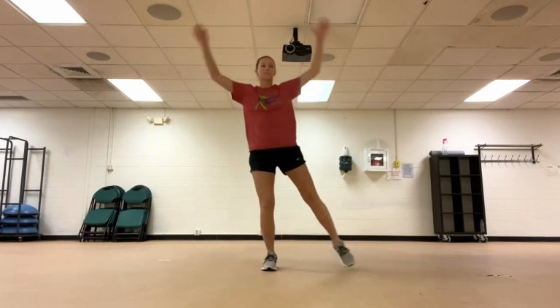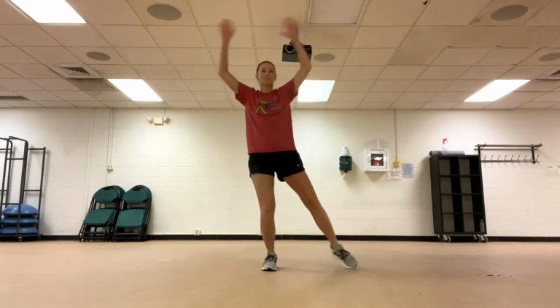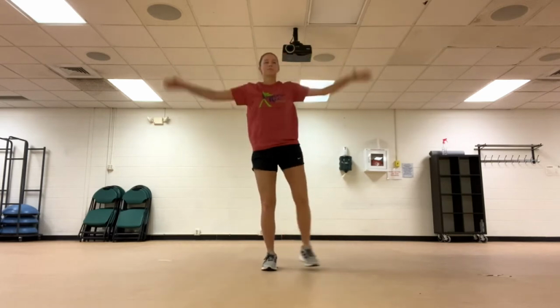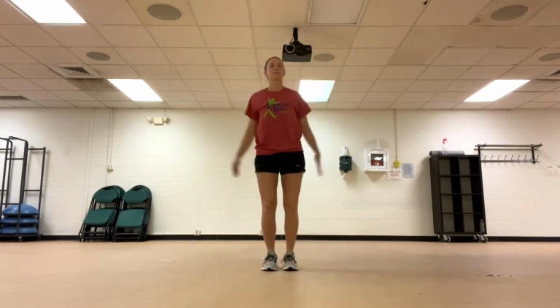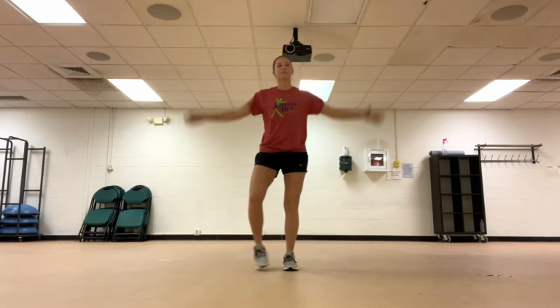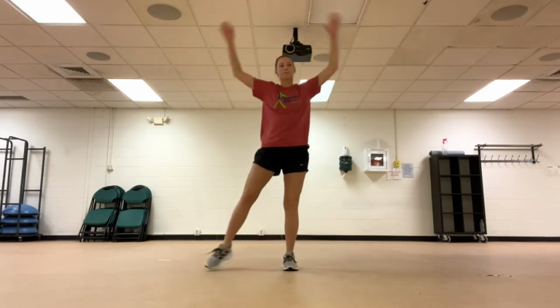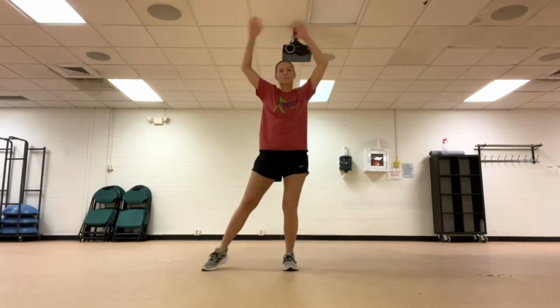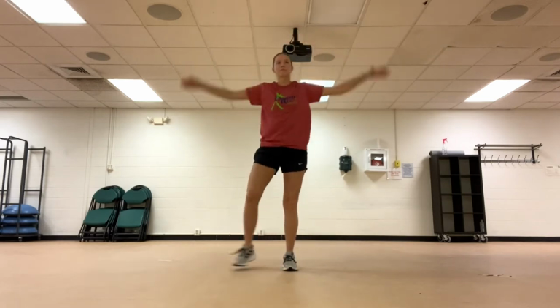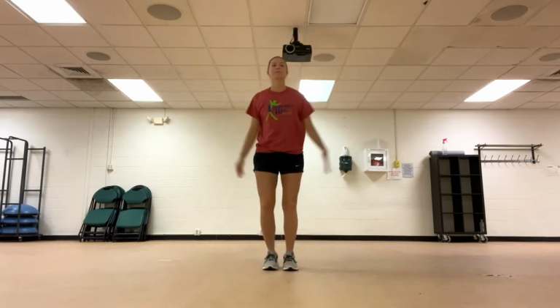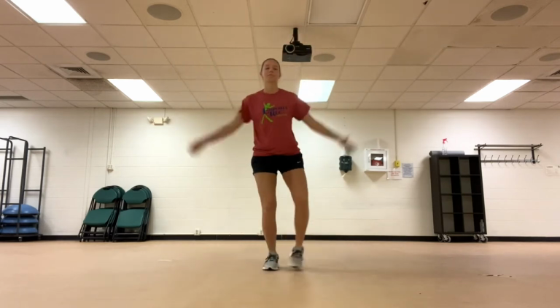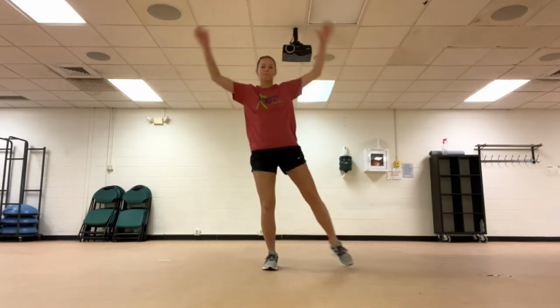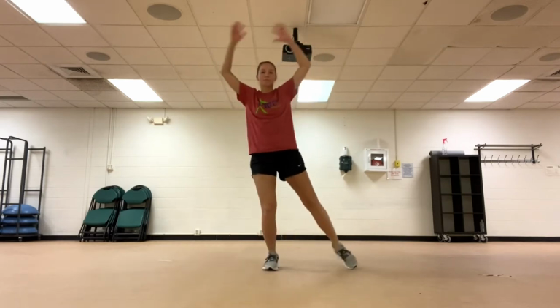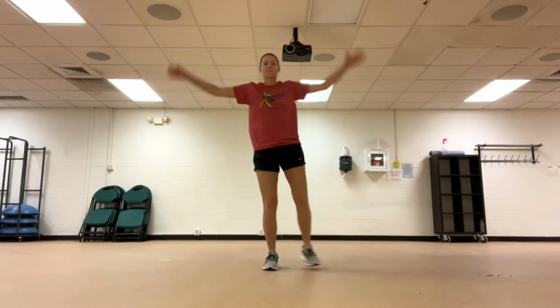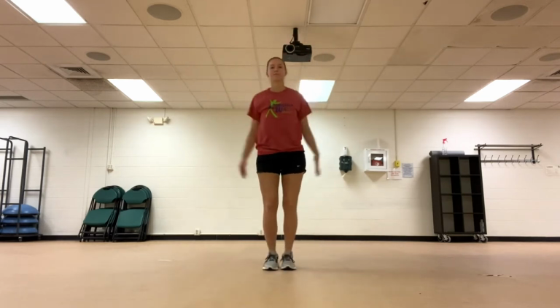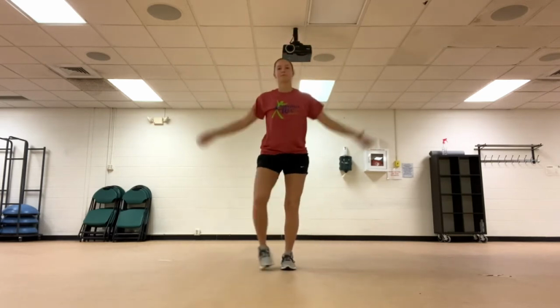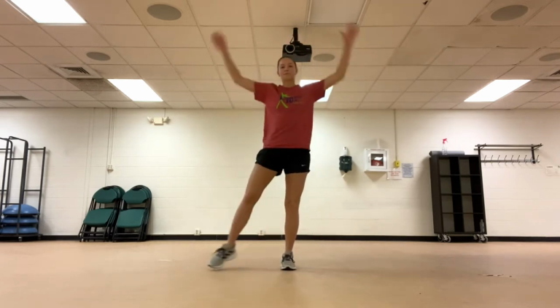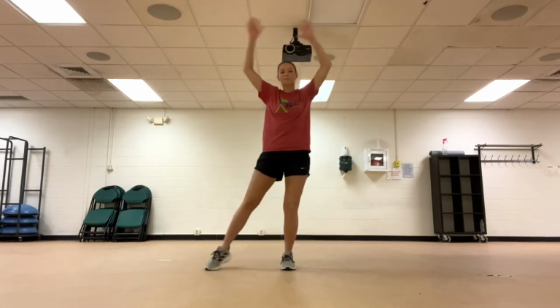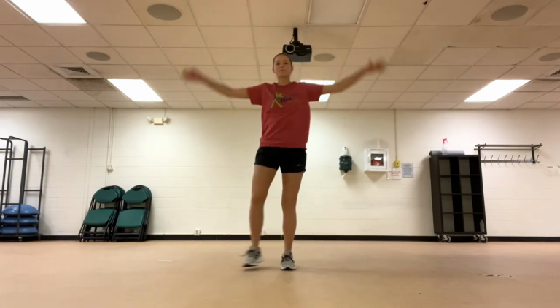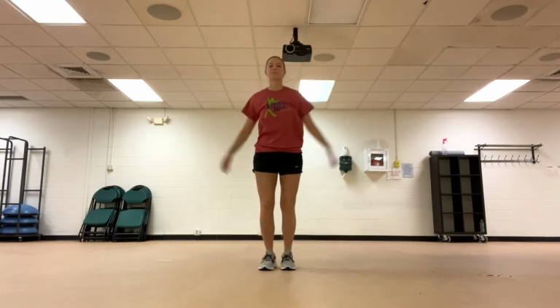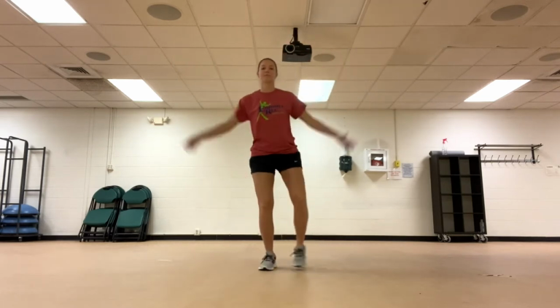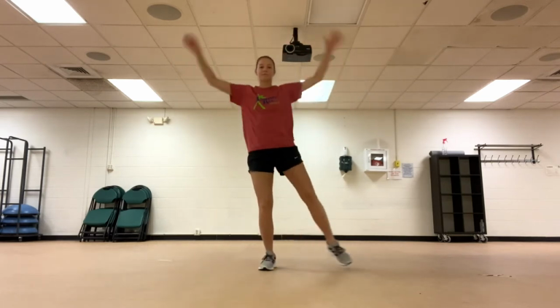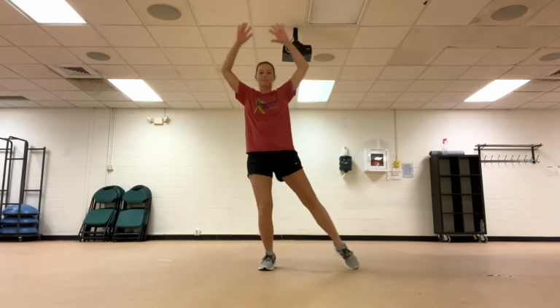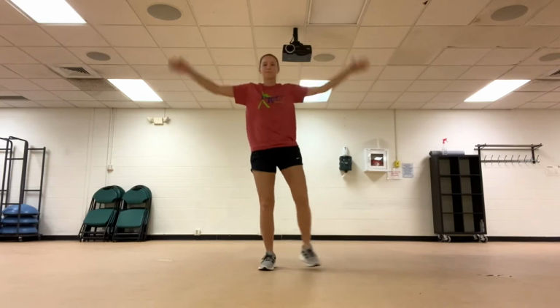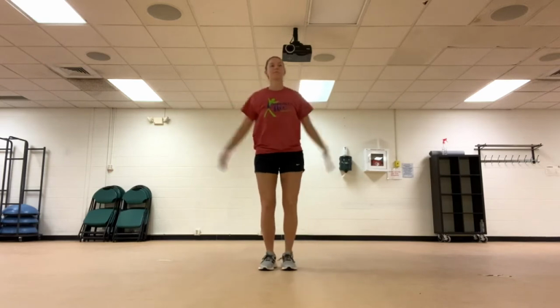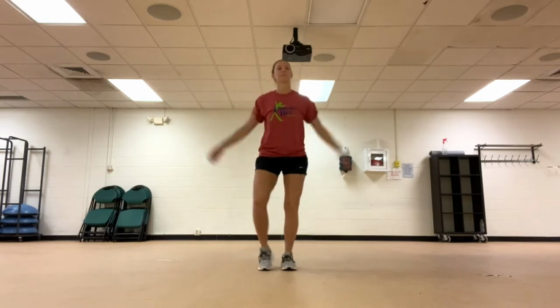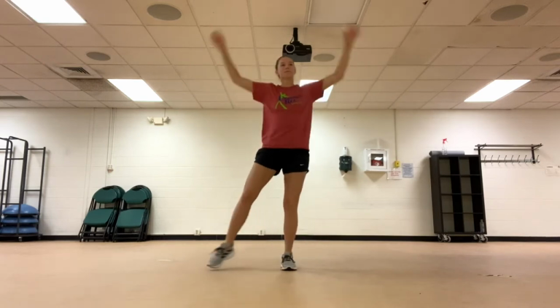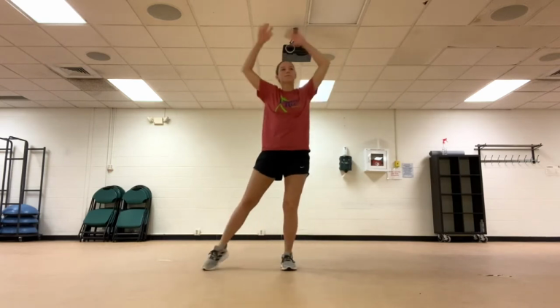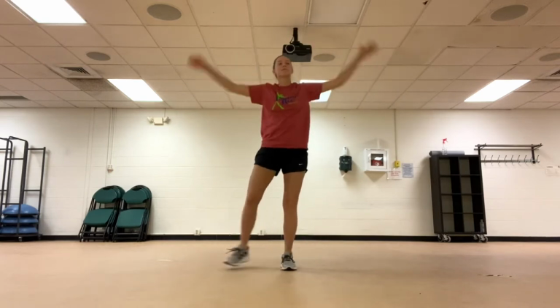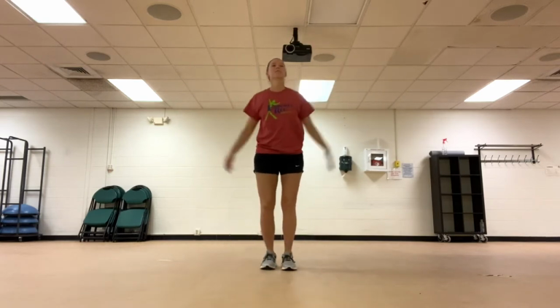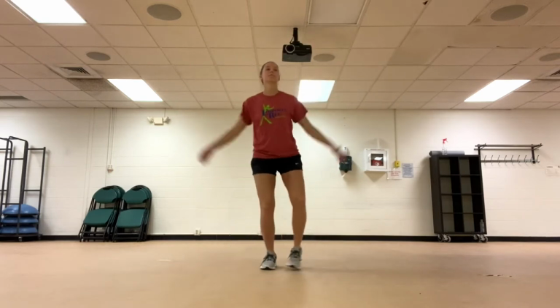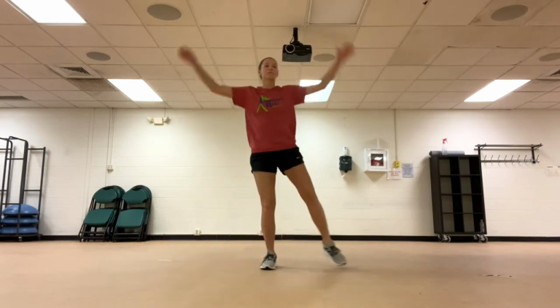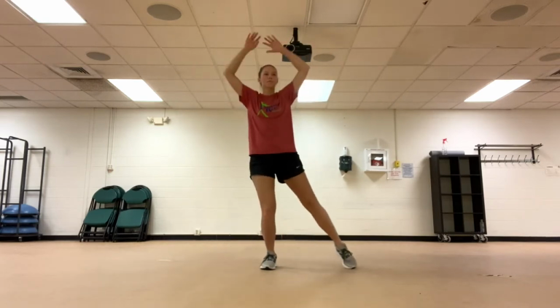Next, we are going to do the star pose, flashing our rays of light to the ground, out to the side, and up to the sky.